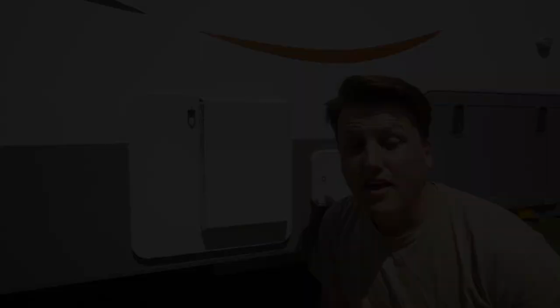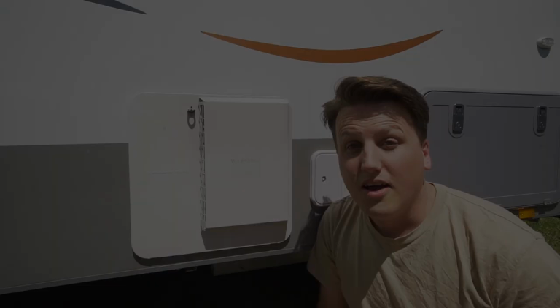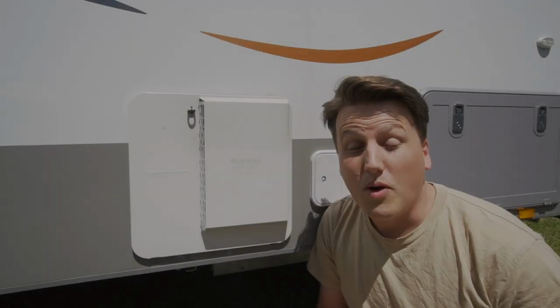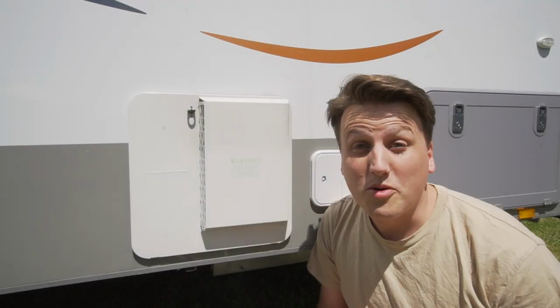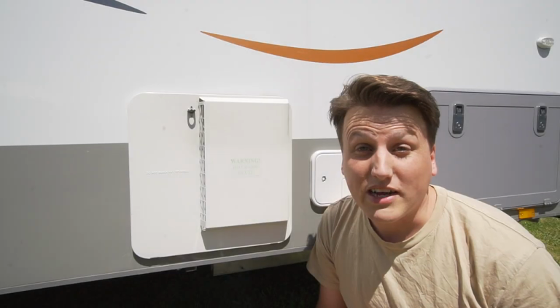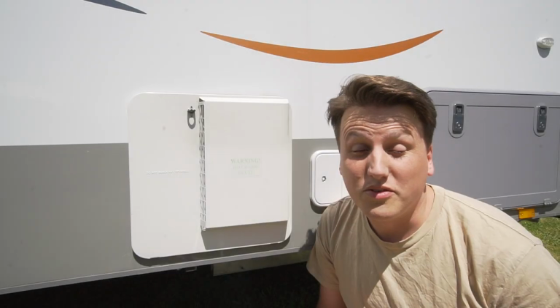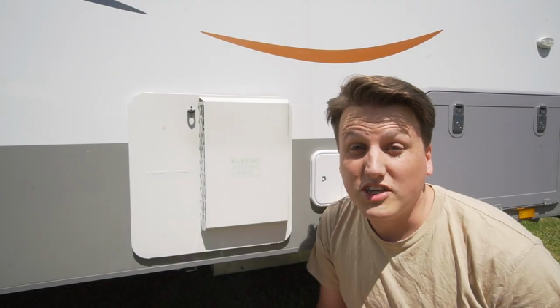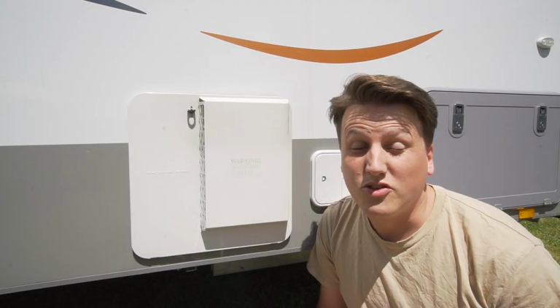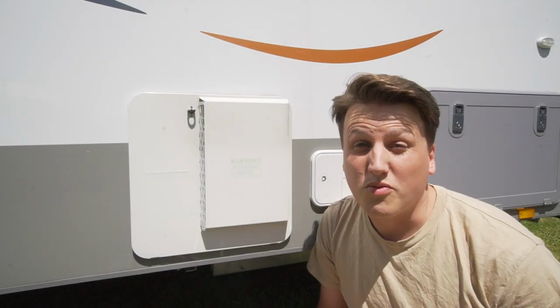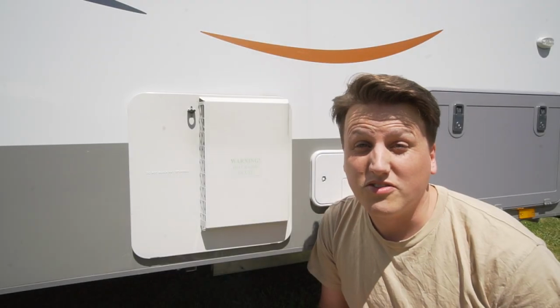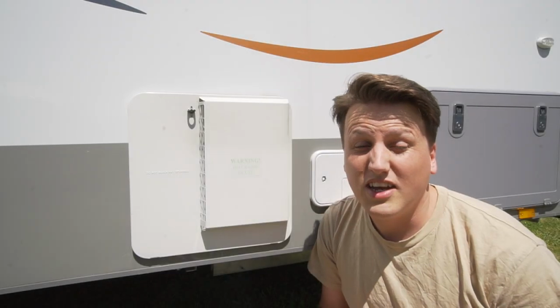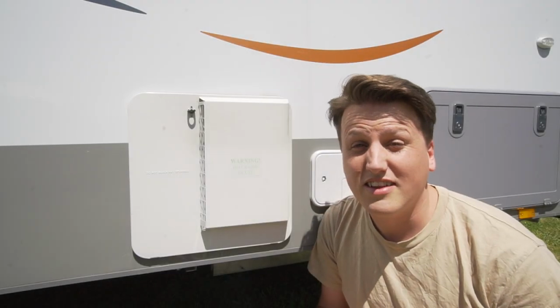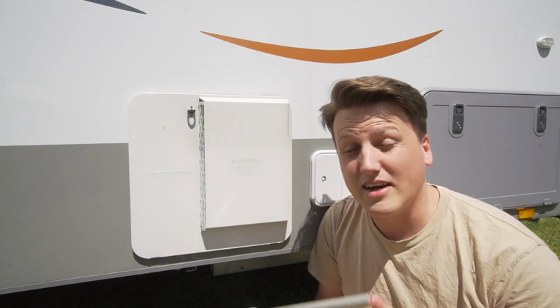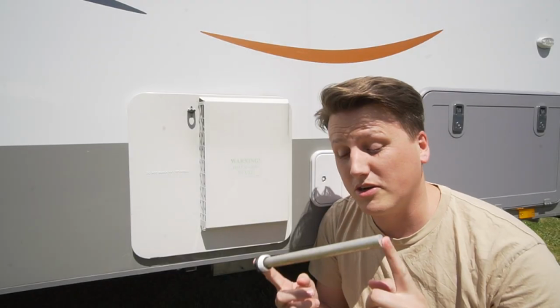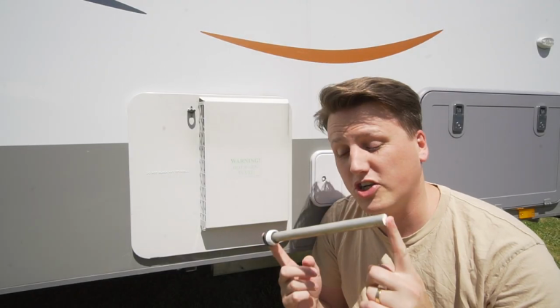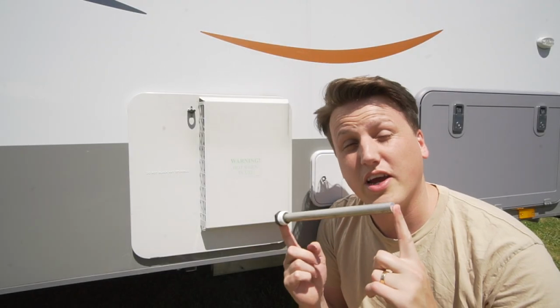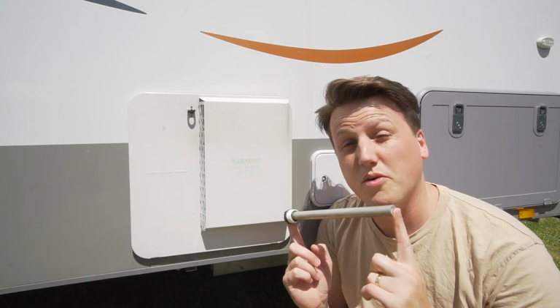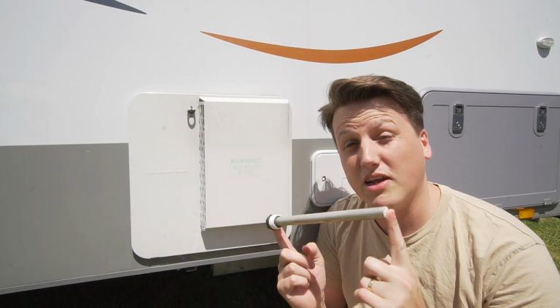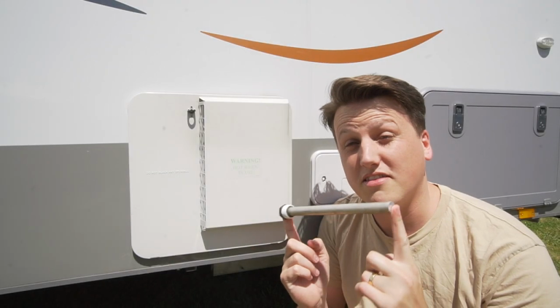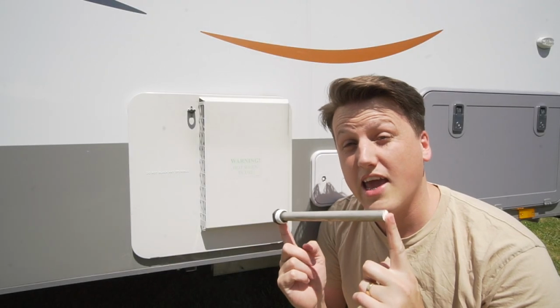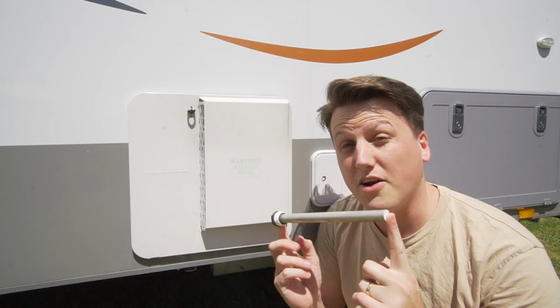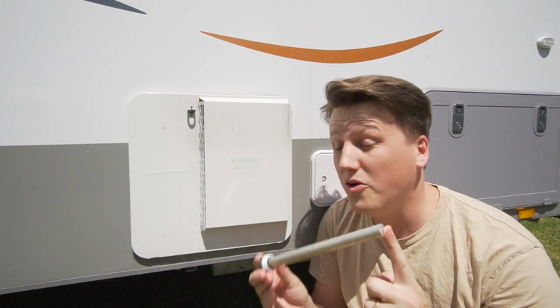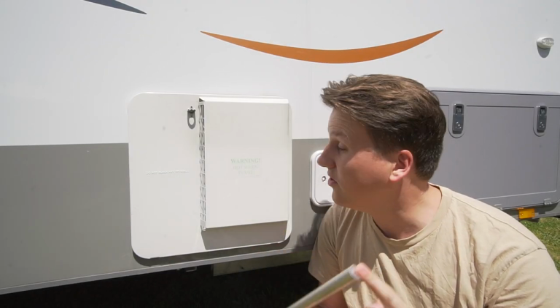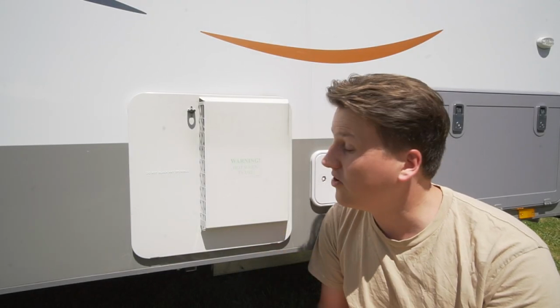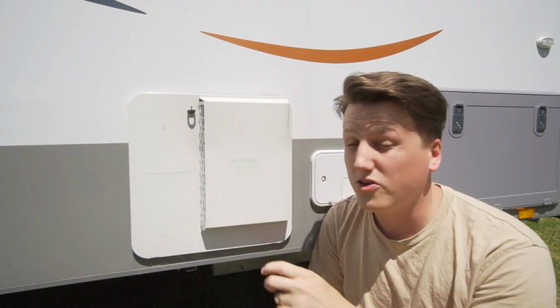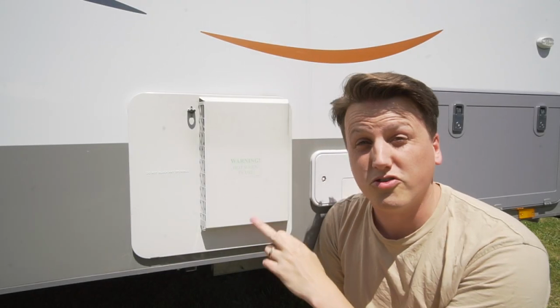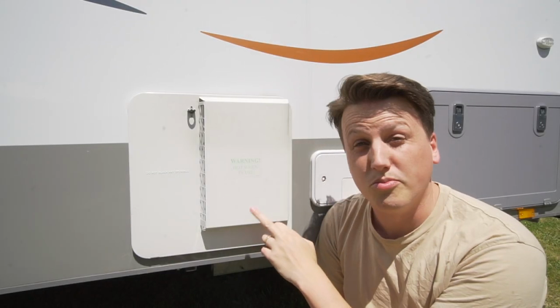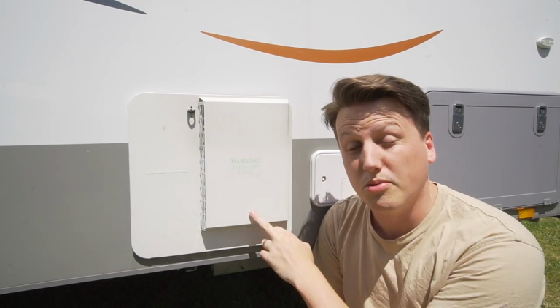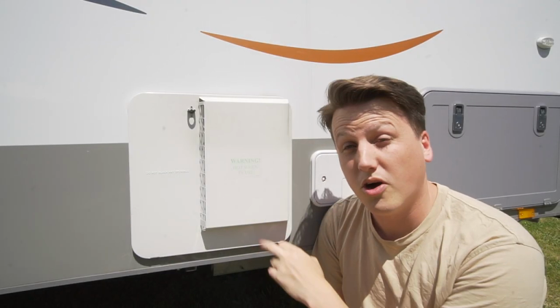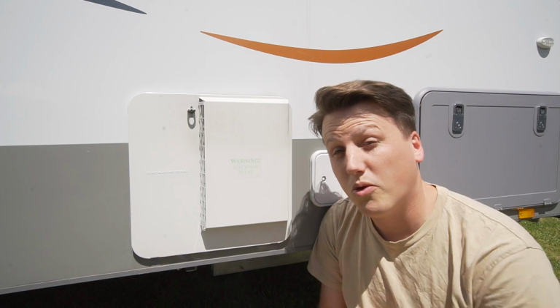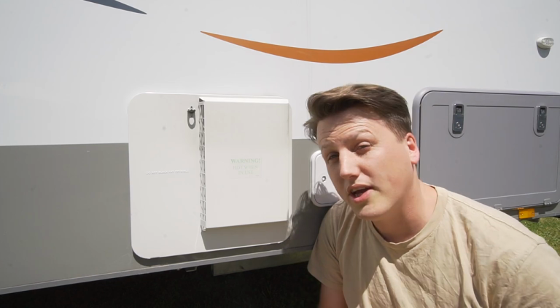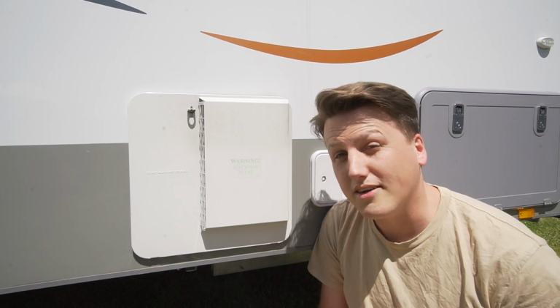Welcome back to Adventures with Rosie. Today I'm going to show you how to replace the anode on your suburban hot water heater.